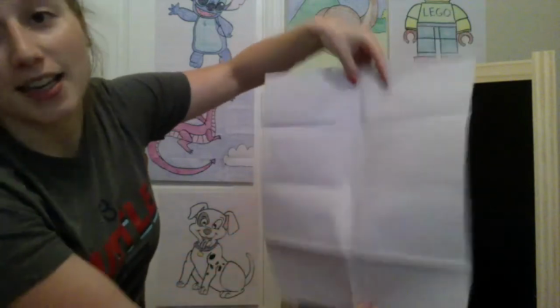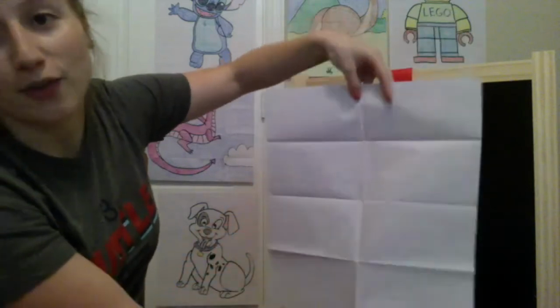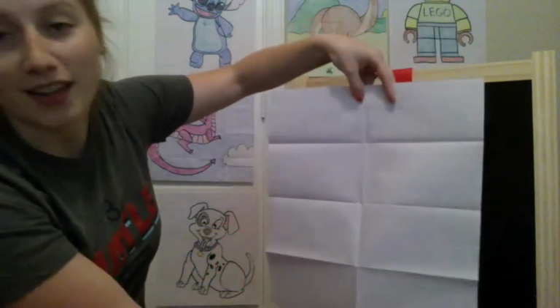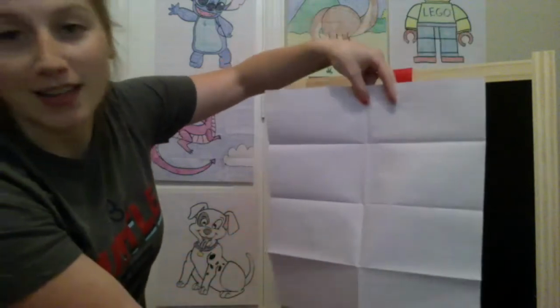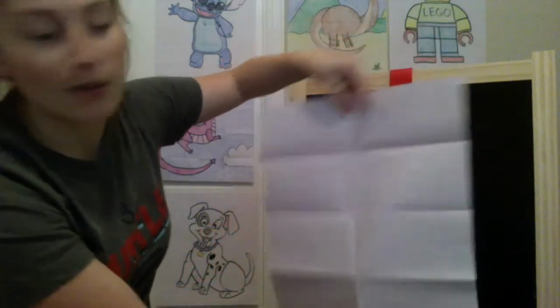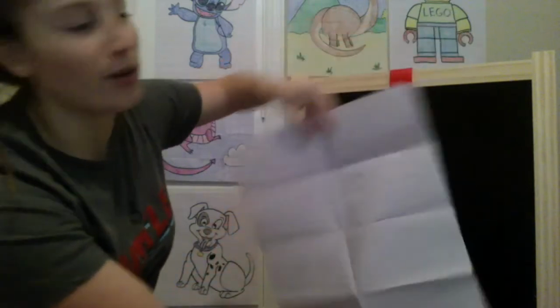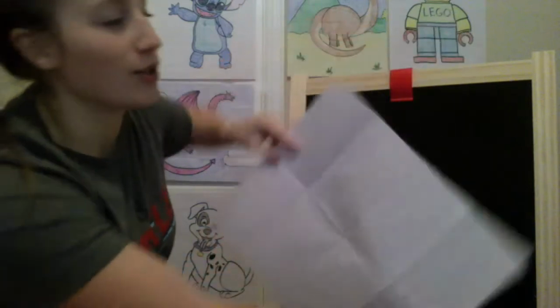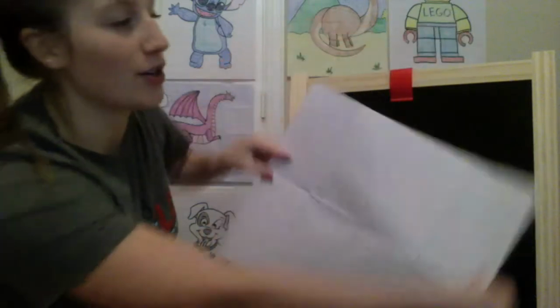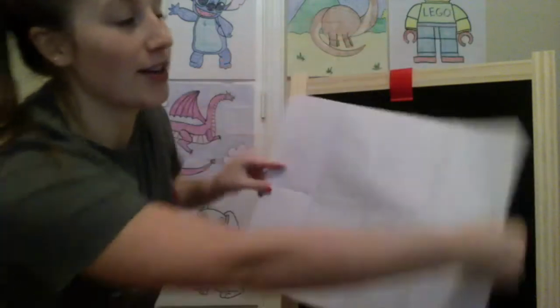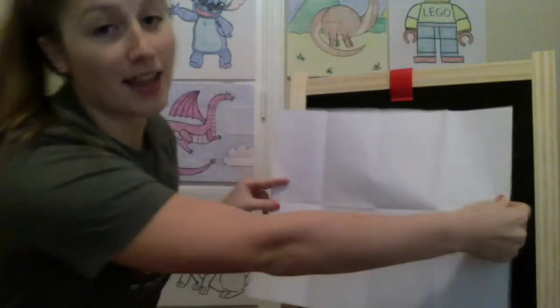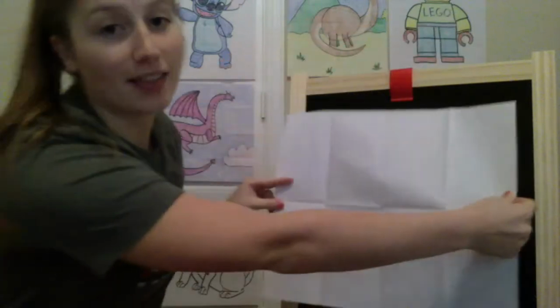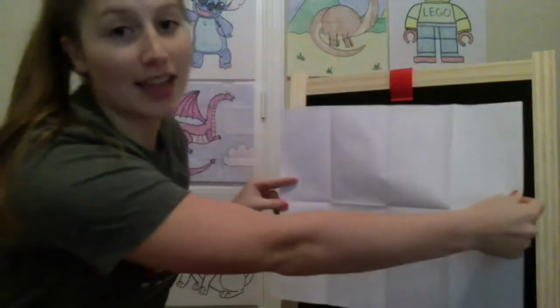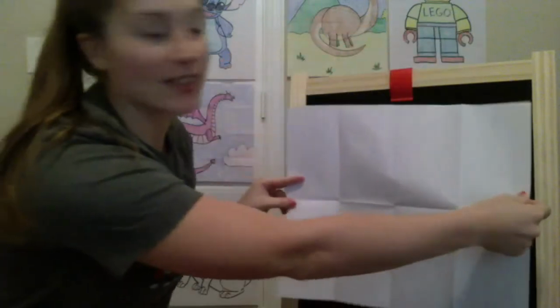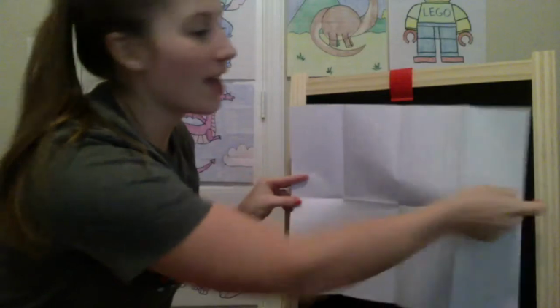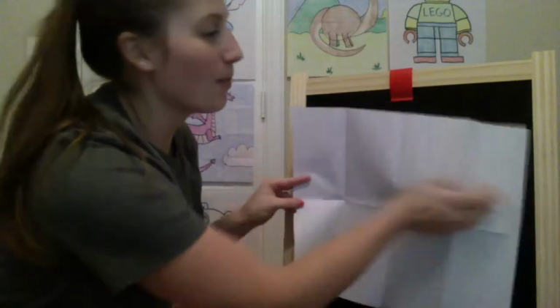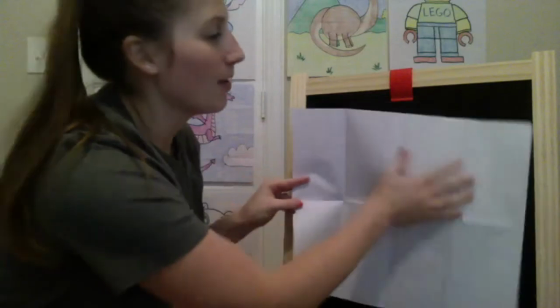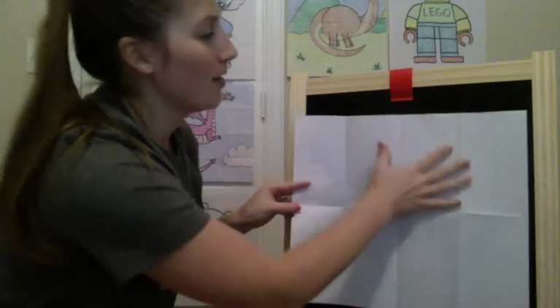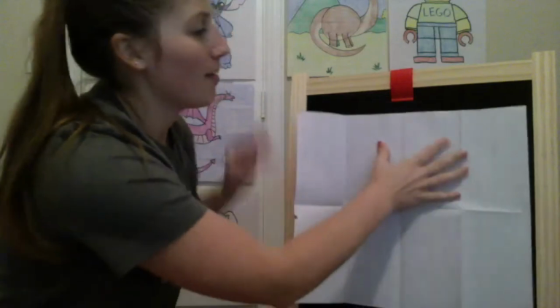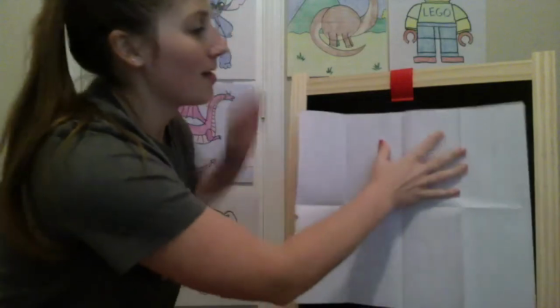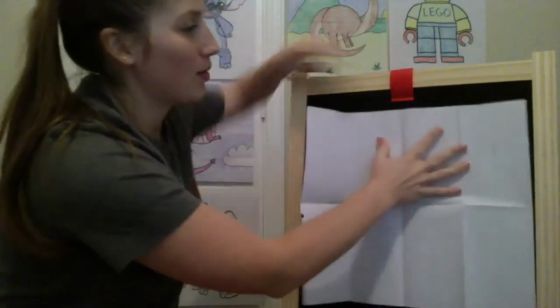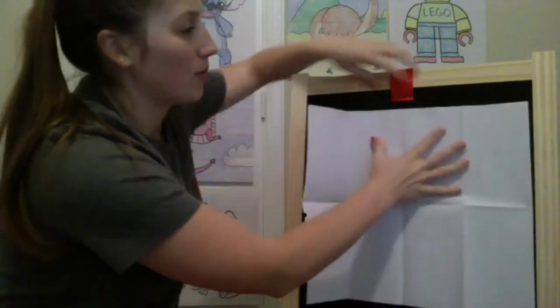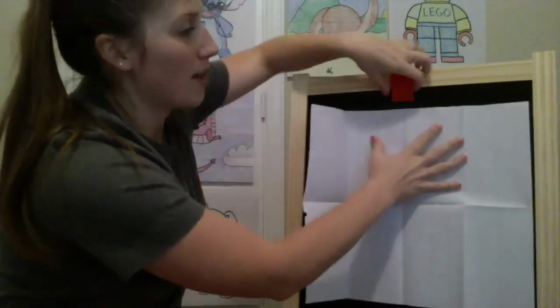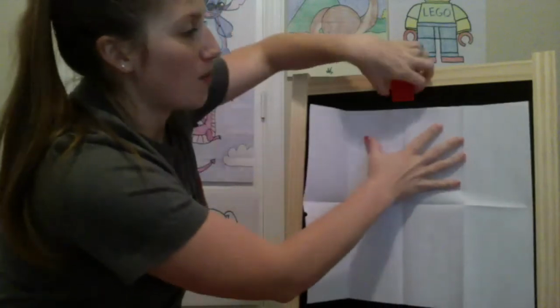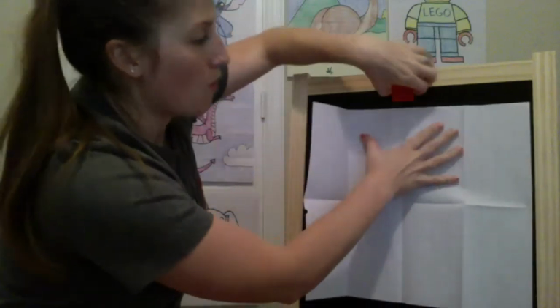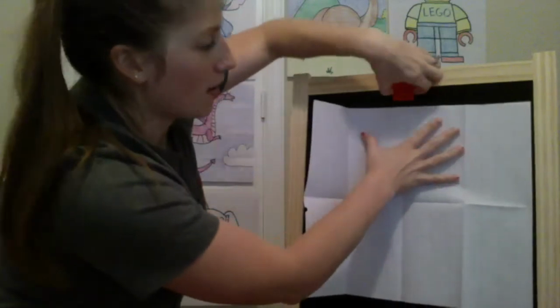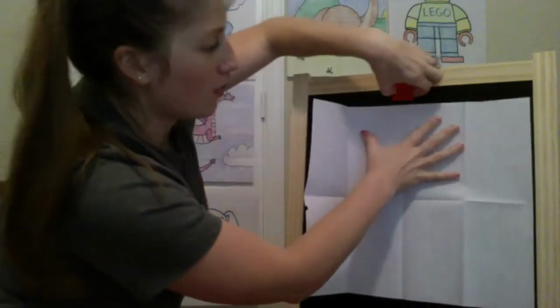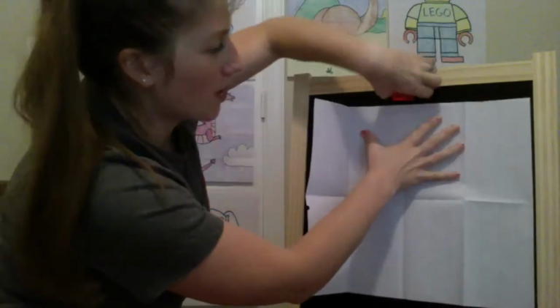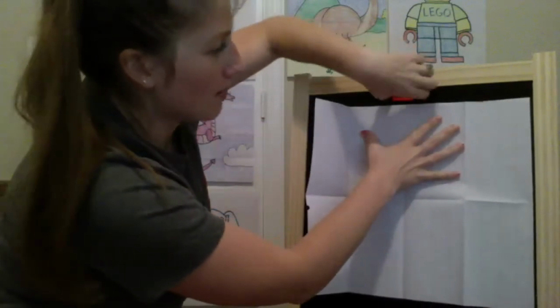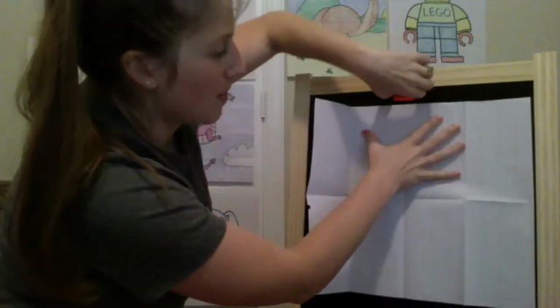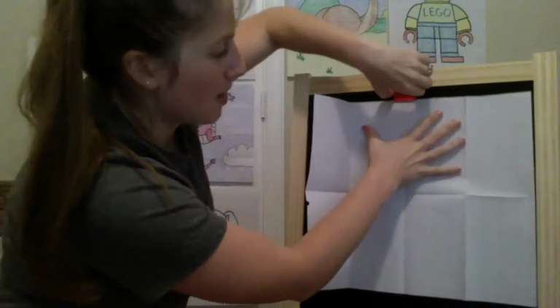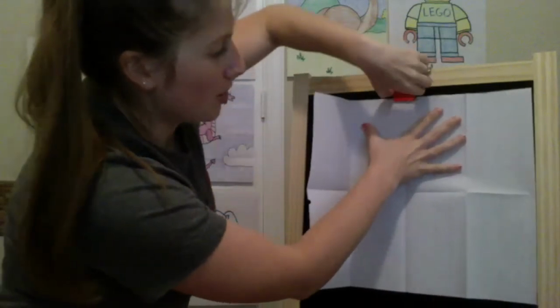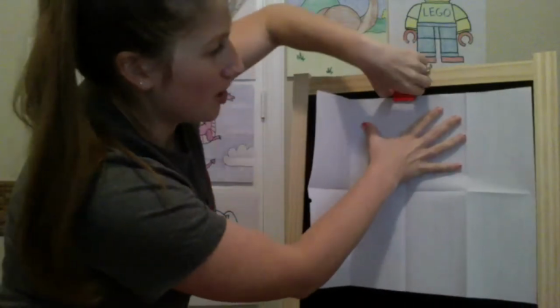Instead of working this way, we're going to turn it again landscape. My dinosaur is going to be walking across my page.